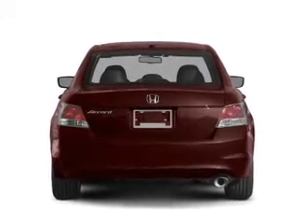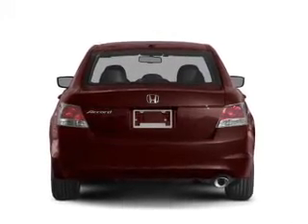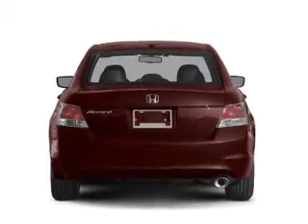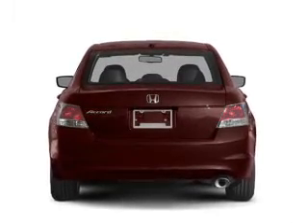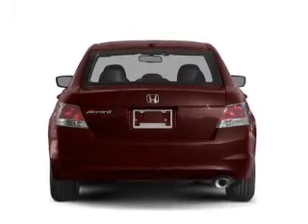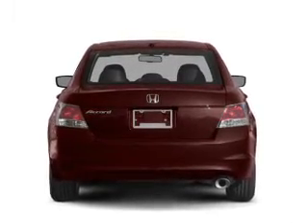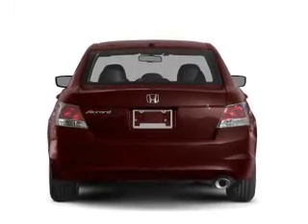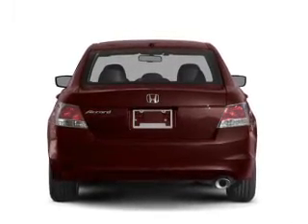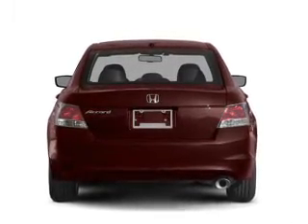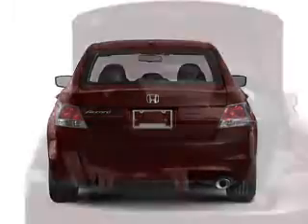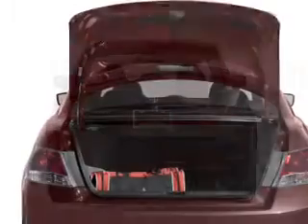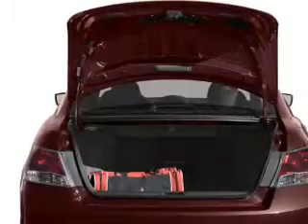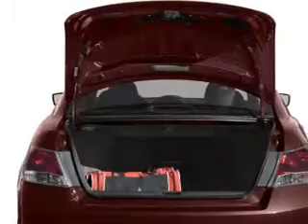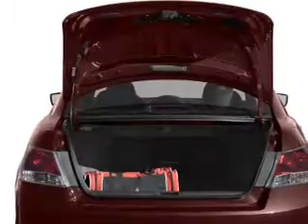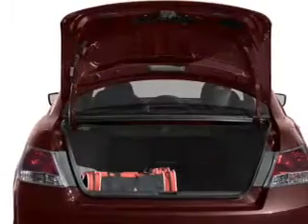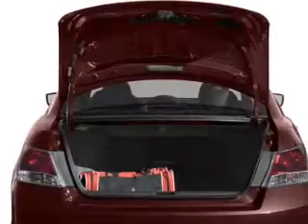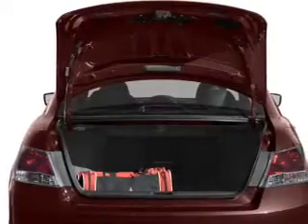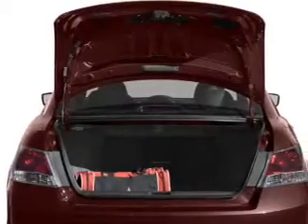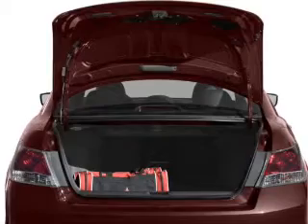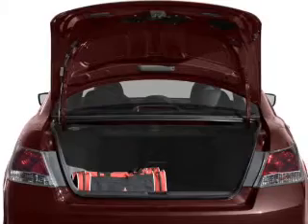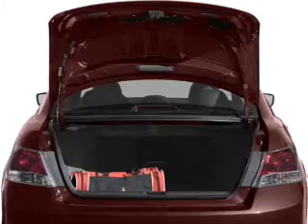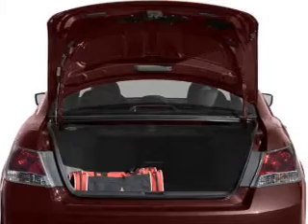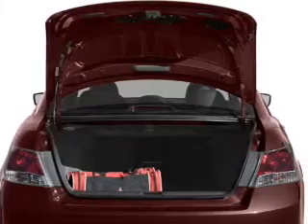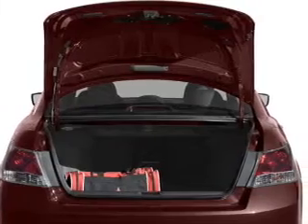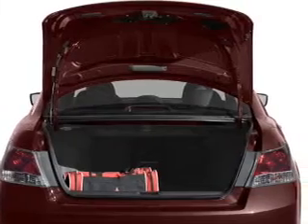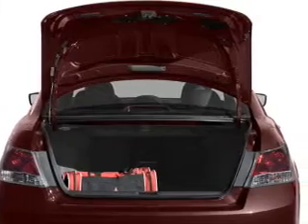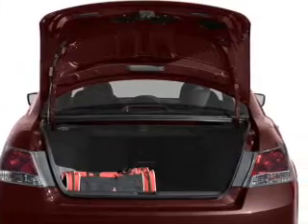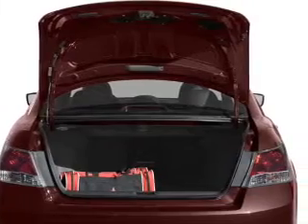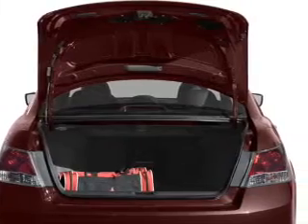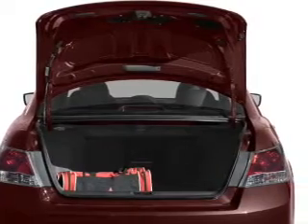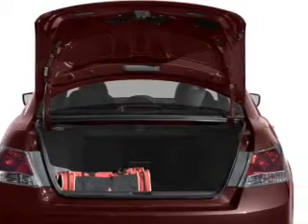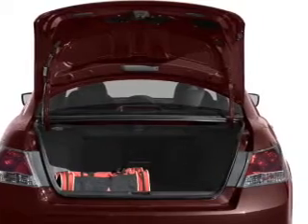The anti-lock braking system will keep you safe on the road. Let the sunshine in with a sunroof.